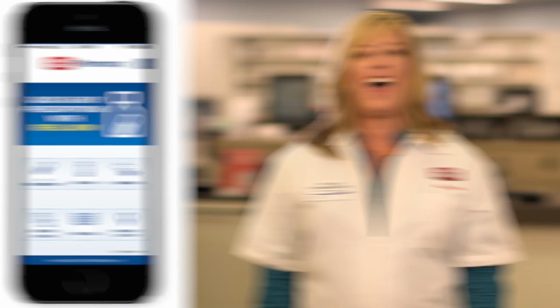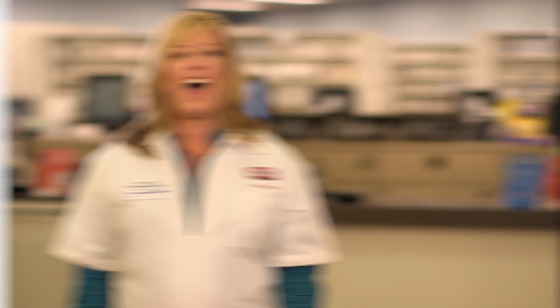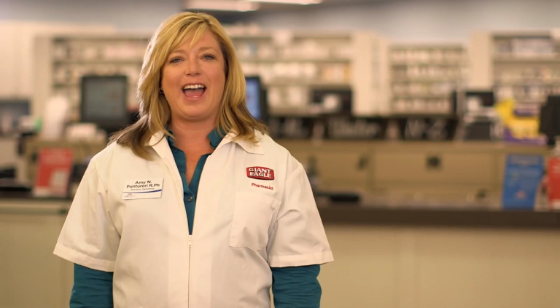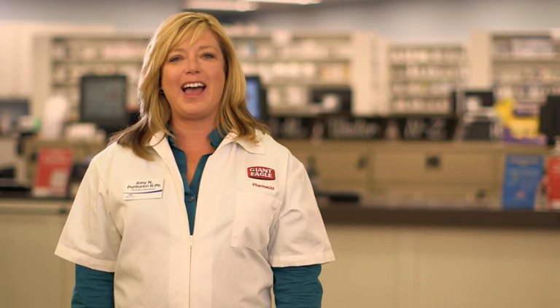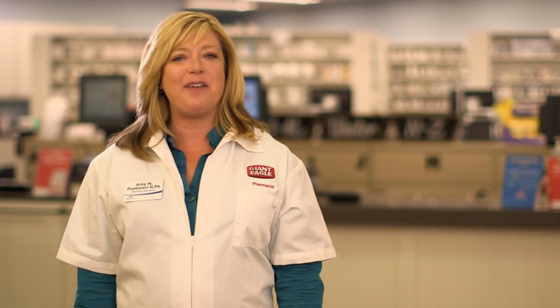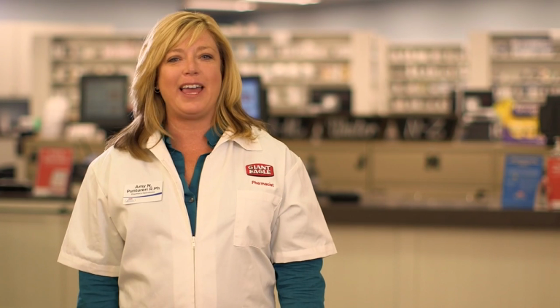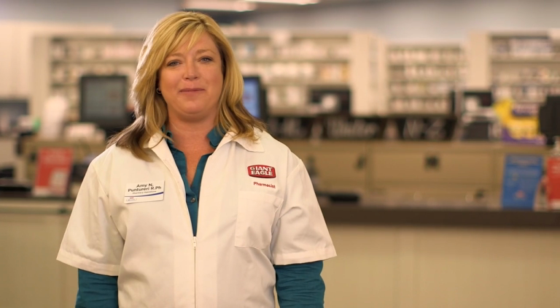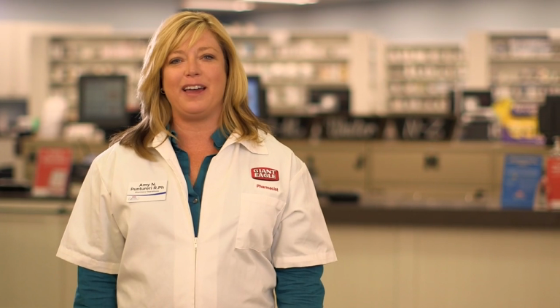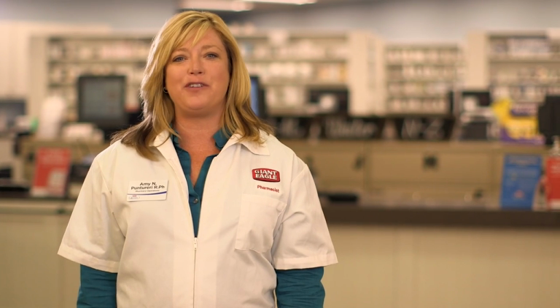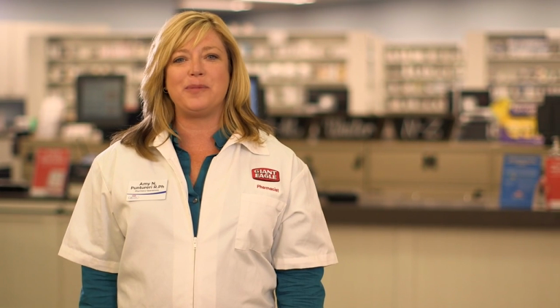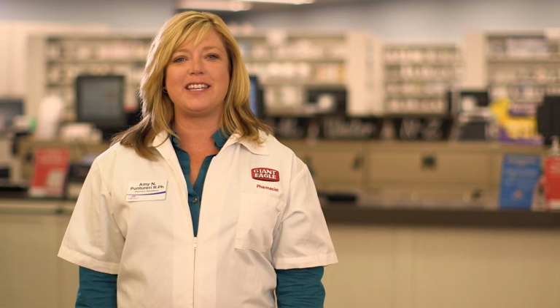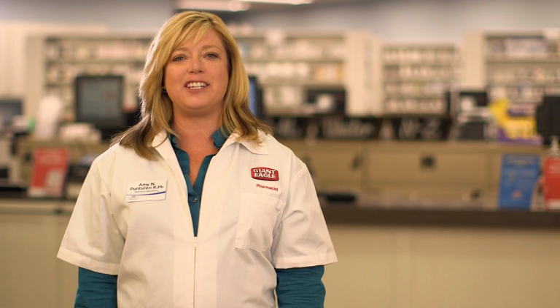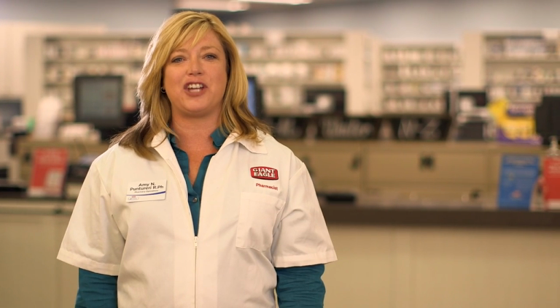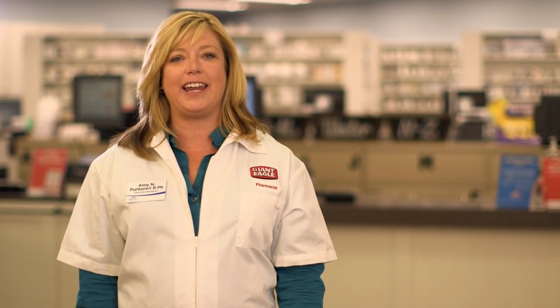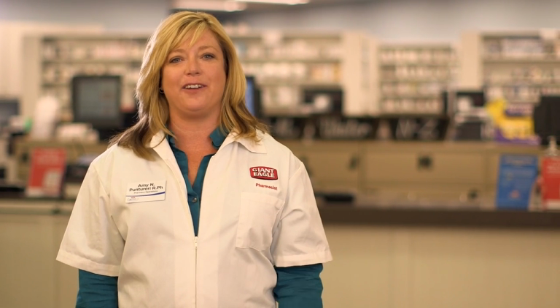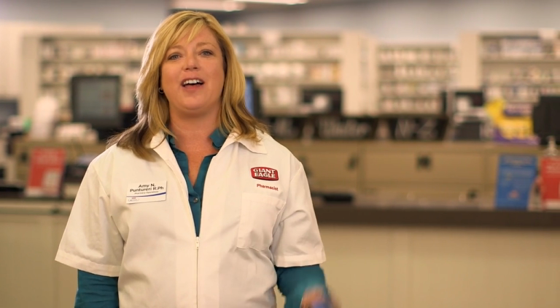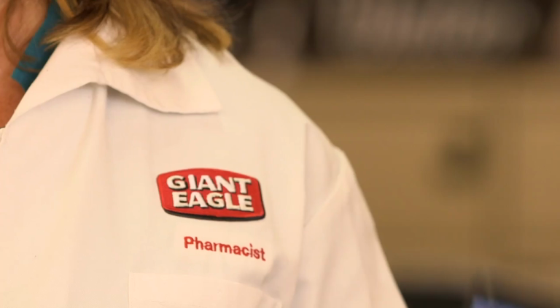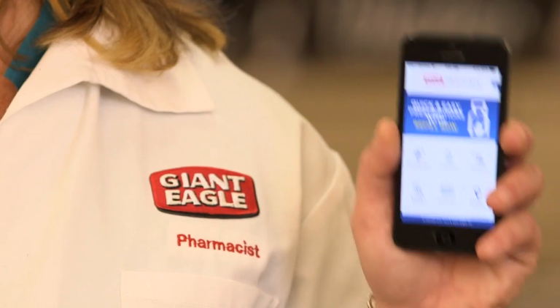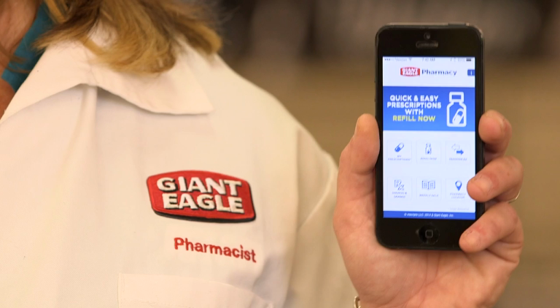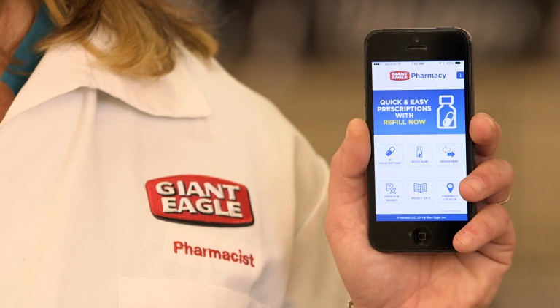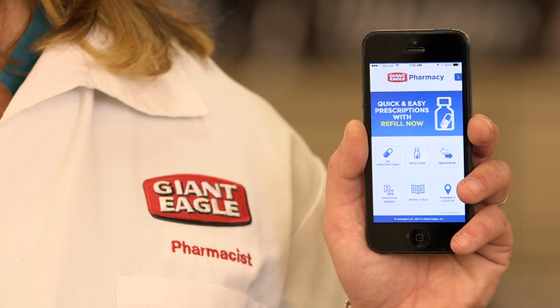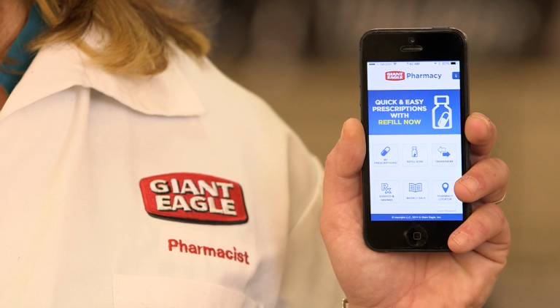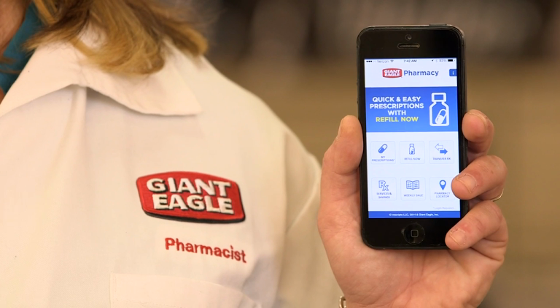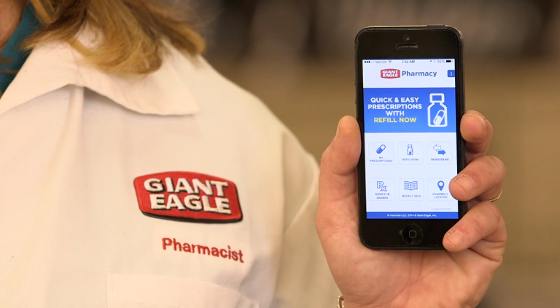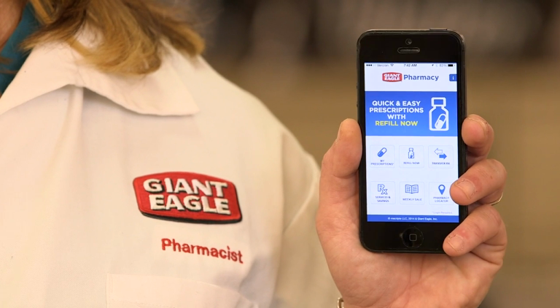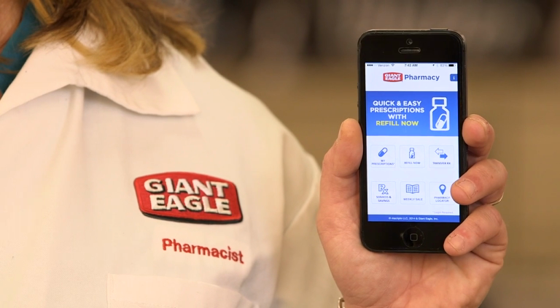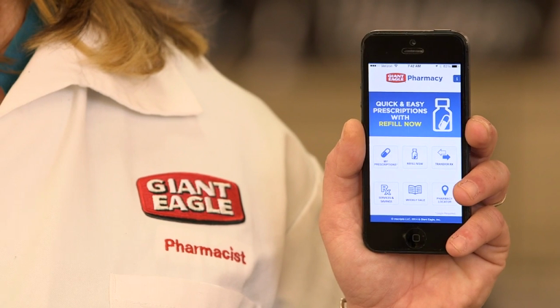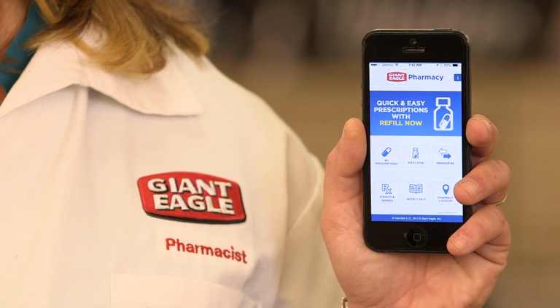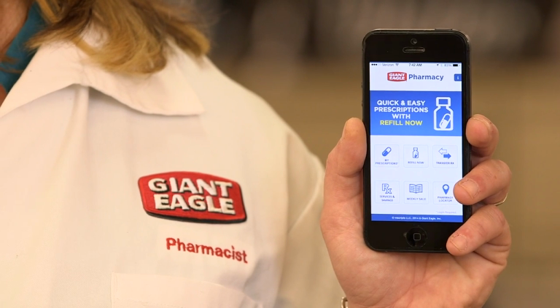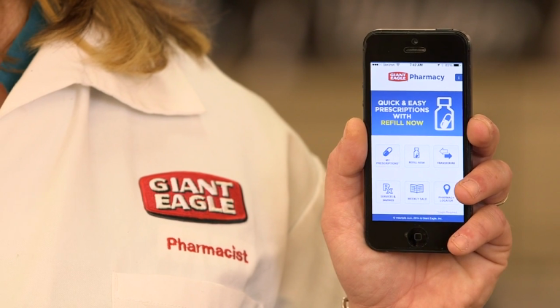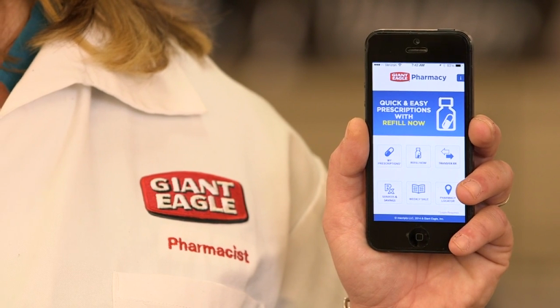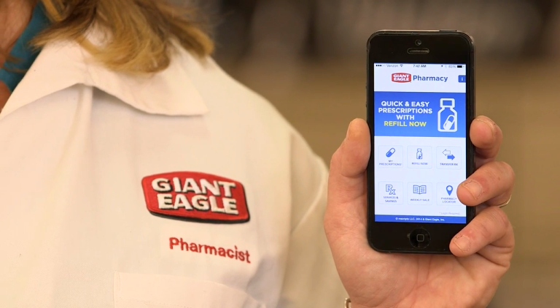Hi, I'm Amy, a pharmacist at Giant Eagle, and this is our Giant Eagle Pharmacy mobile app.